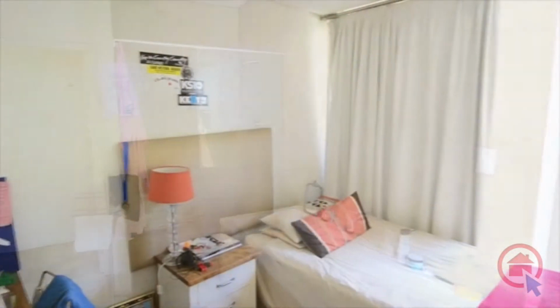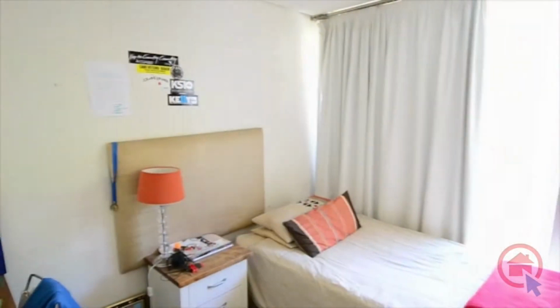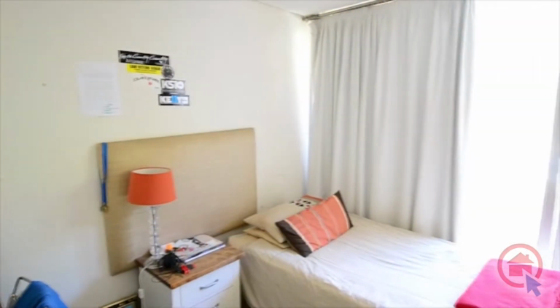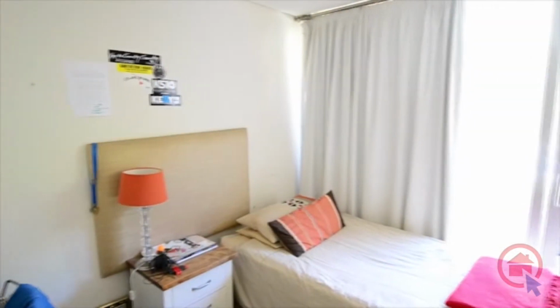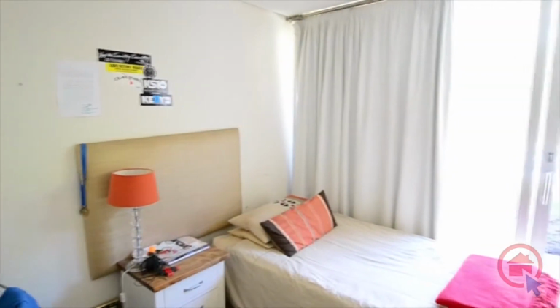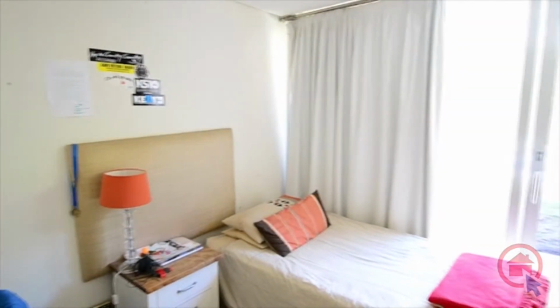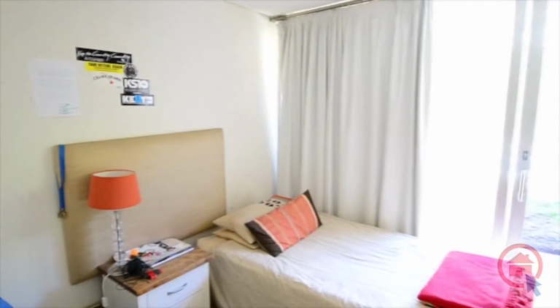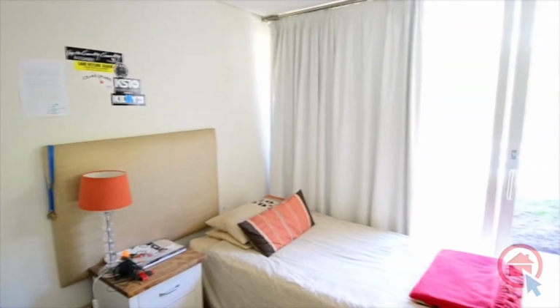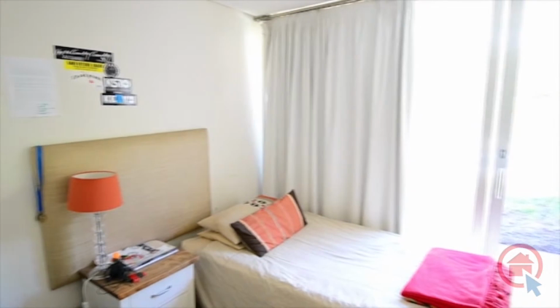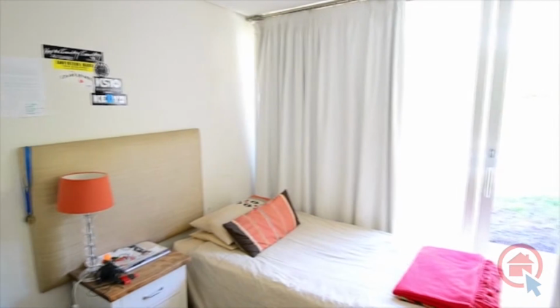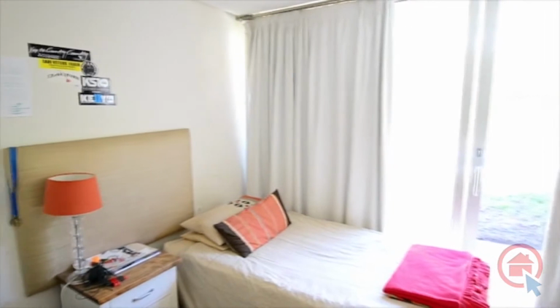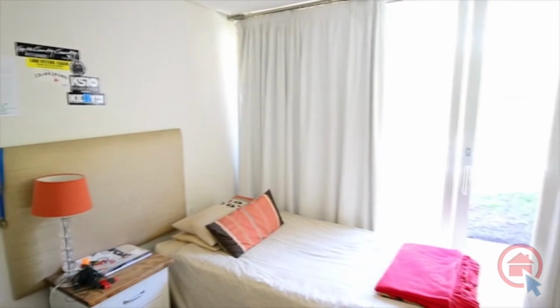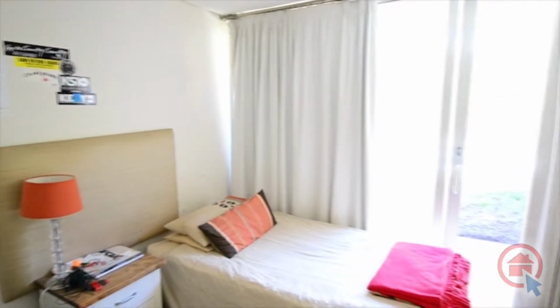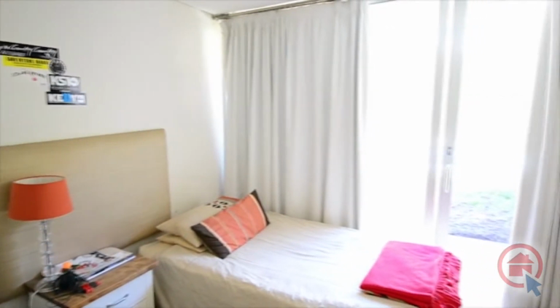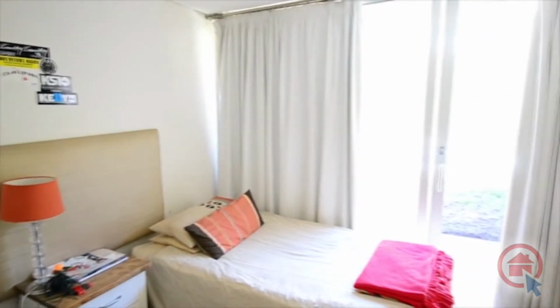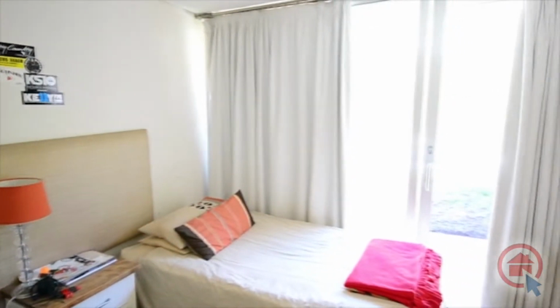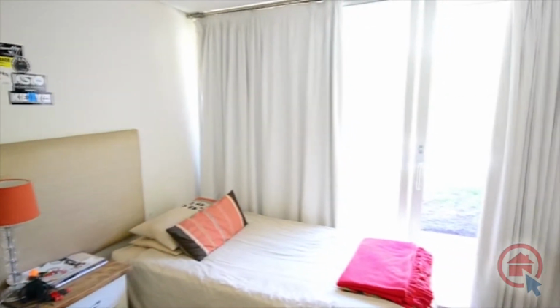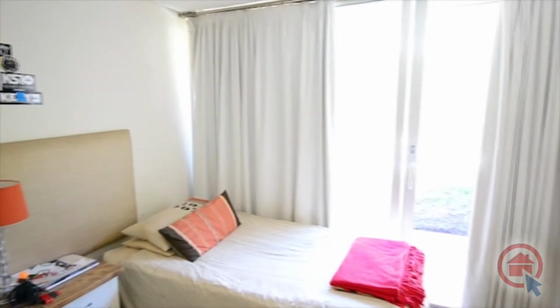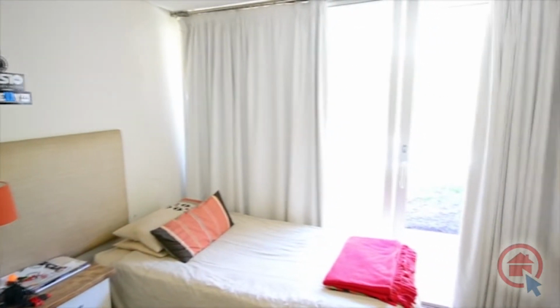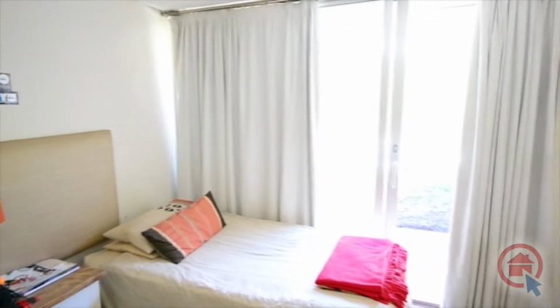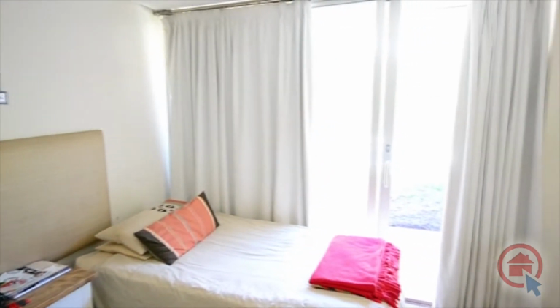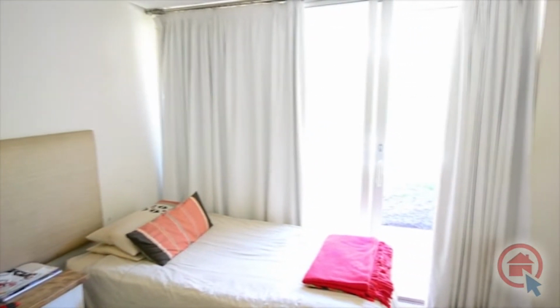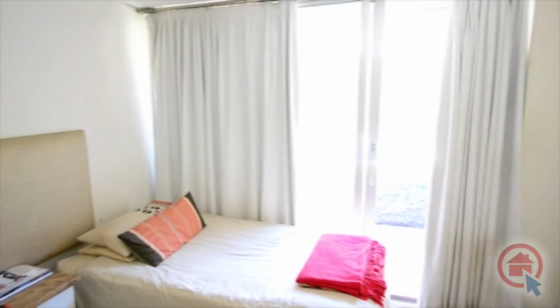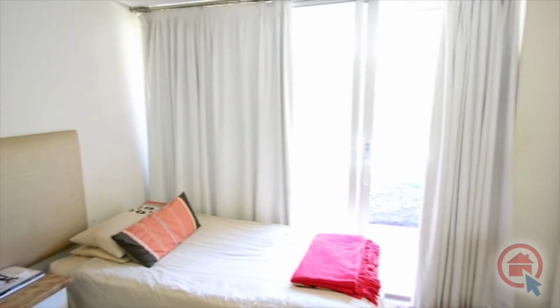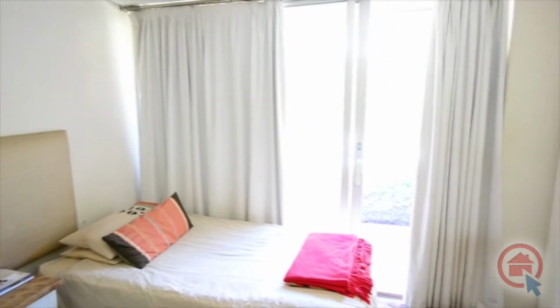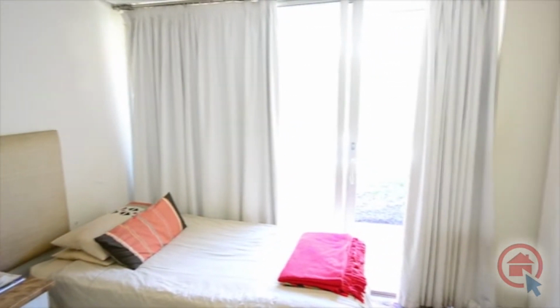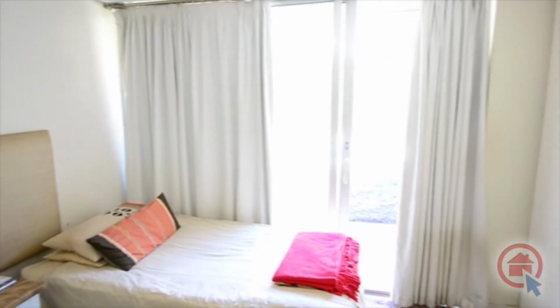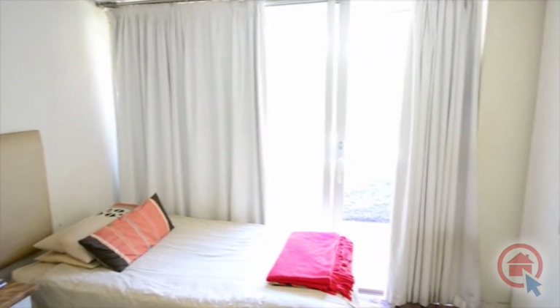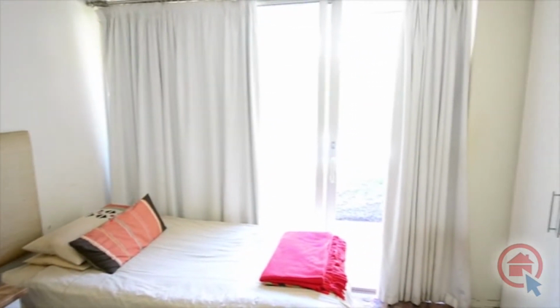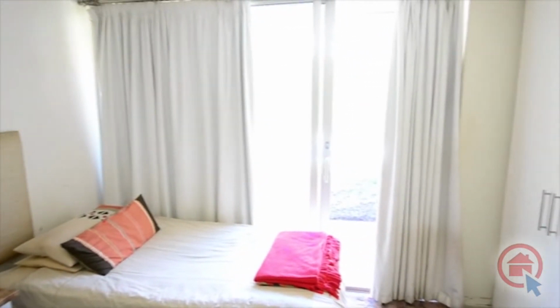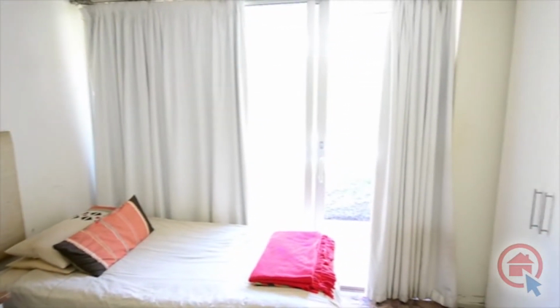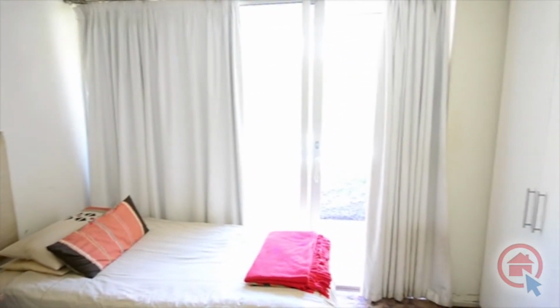All the bedrooms feature built-in cupboards. In addition, two bedrooms also feature ensuite bathrooms.